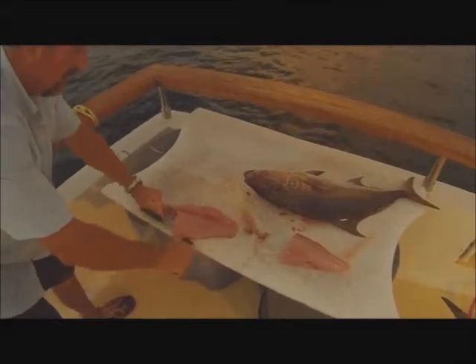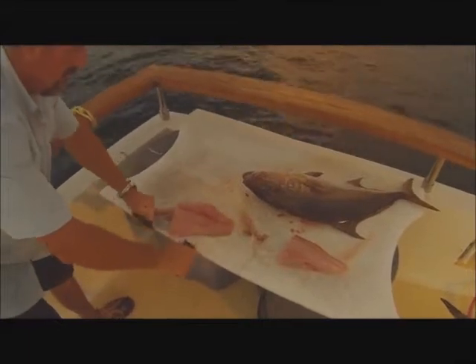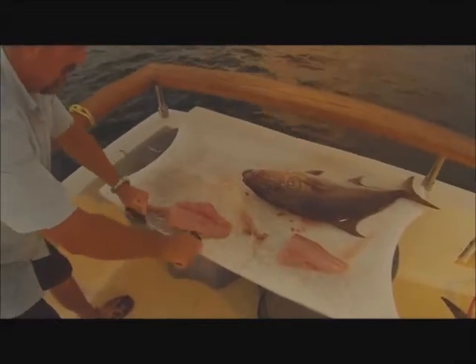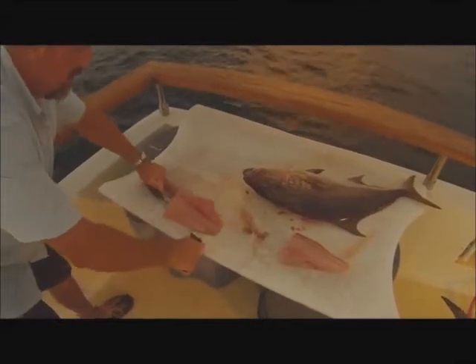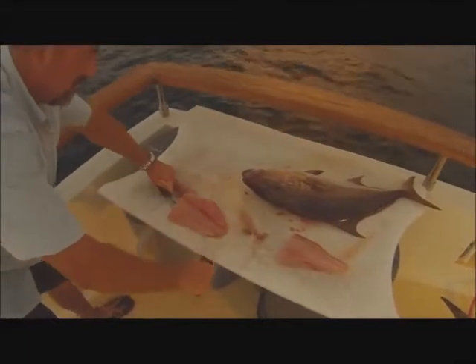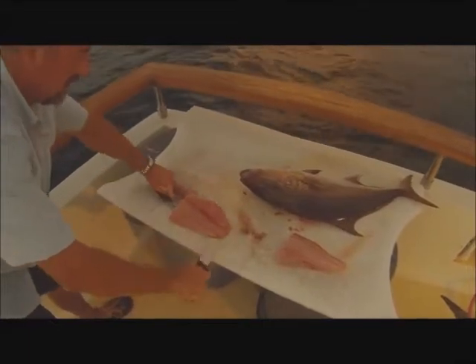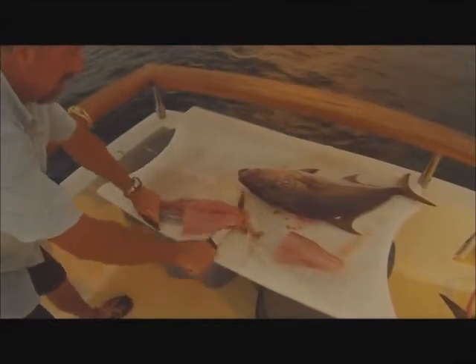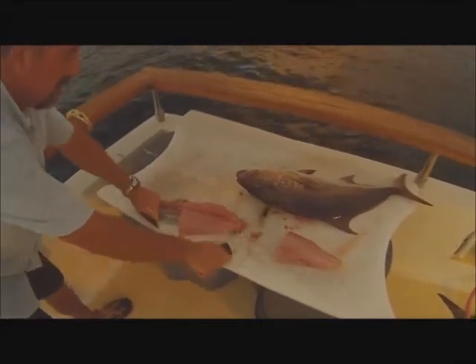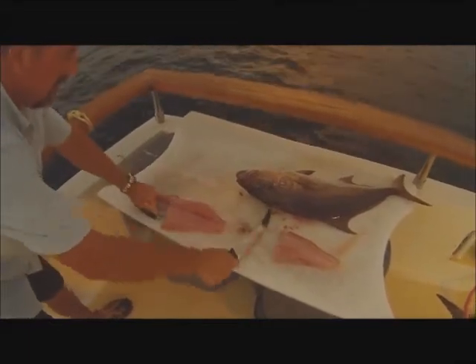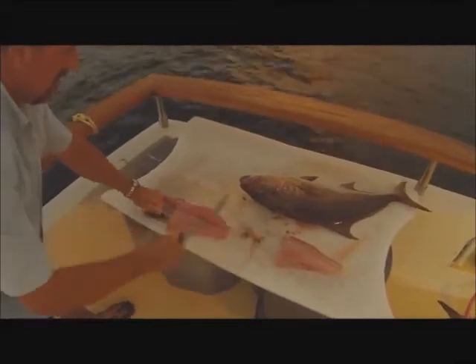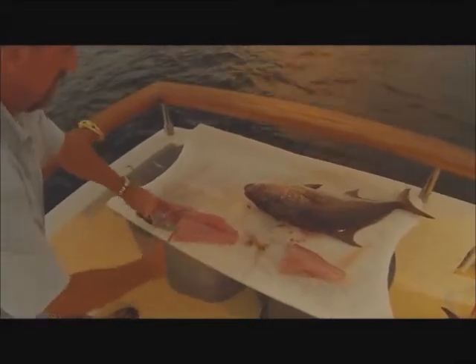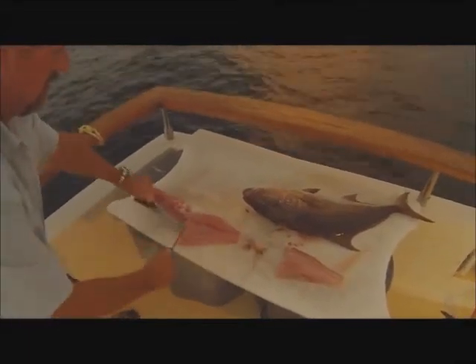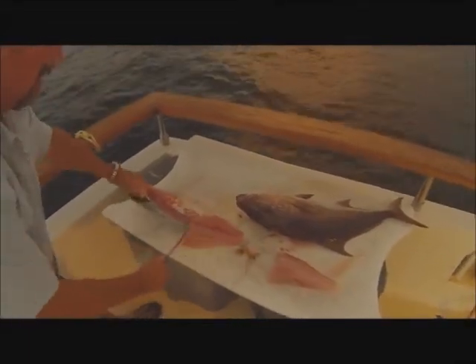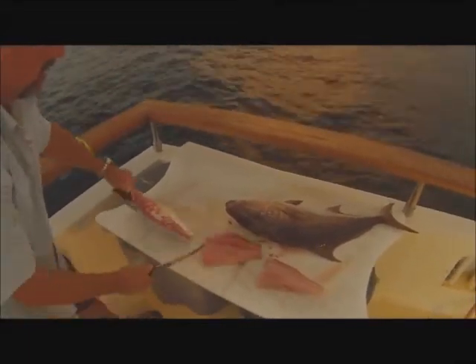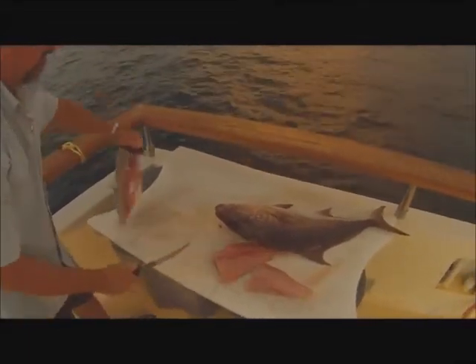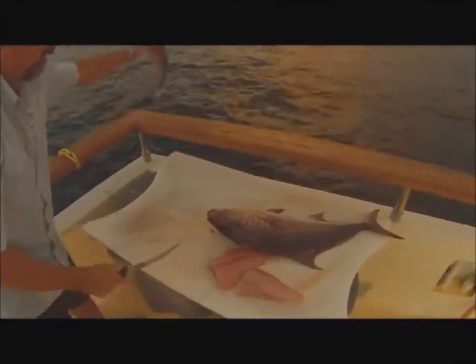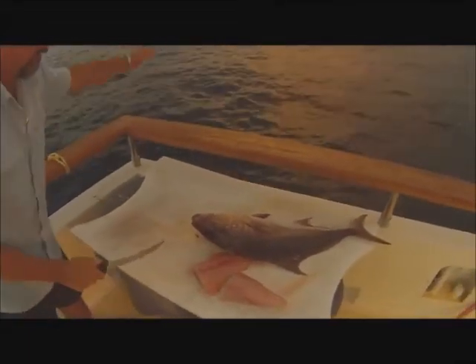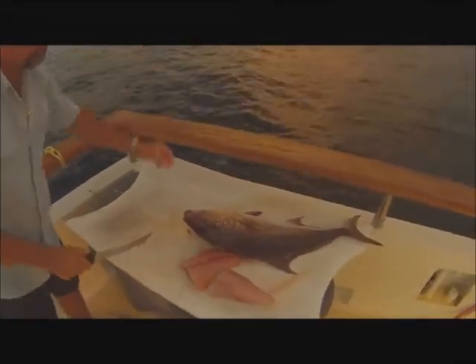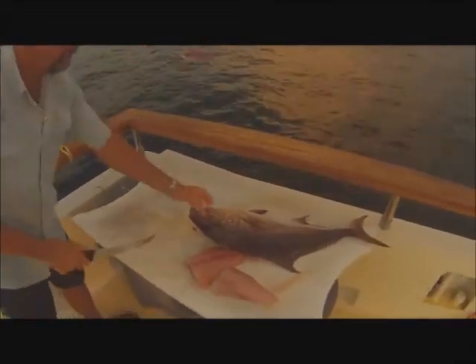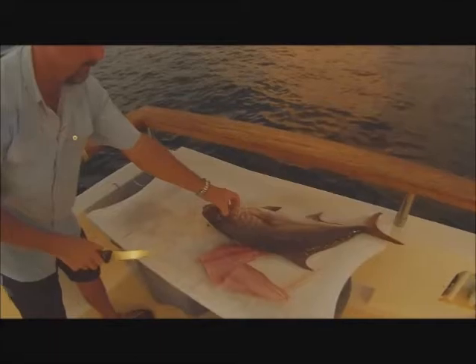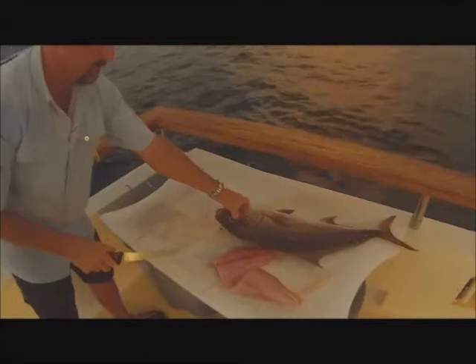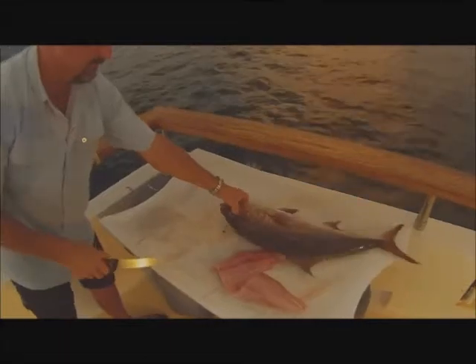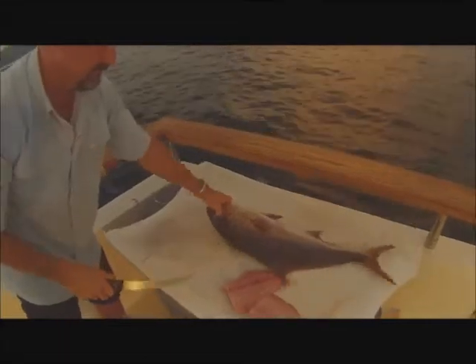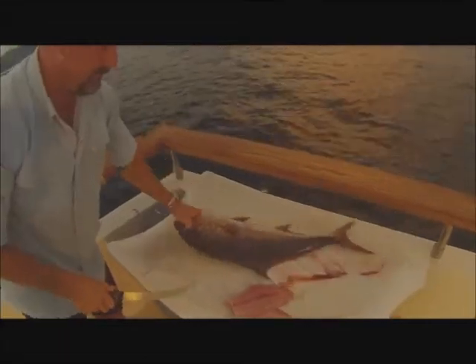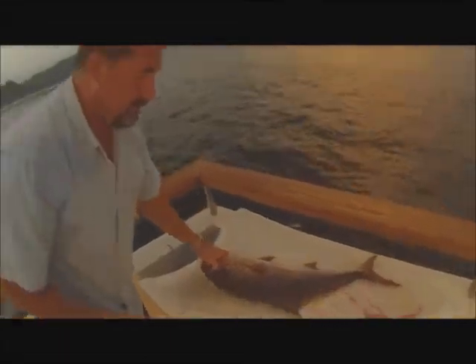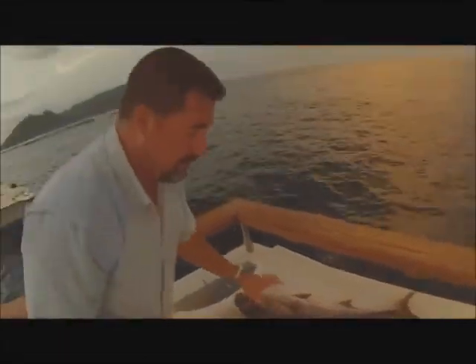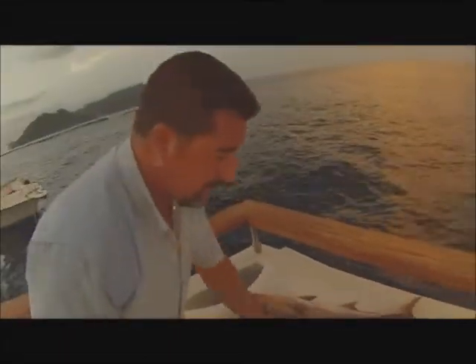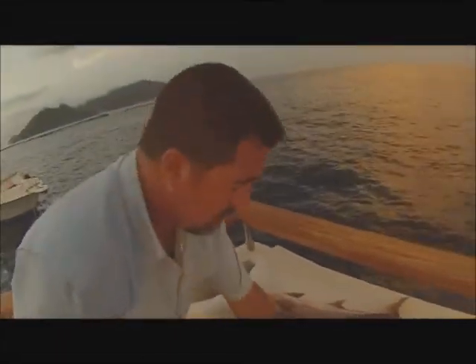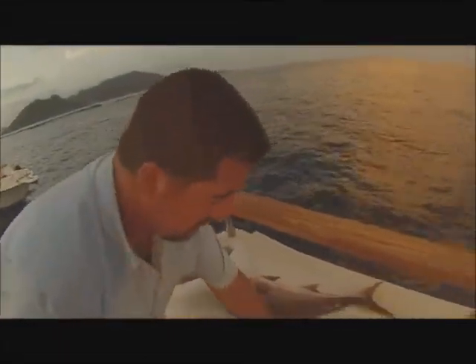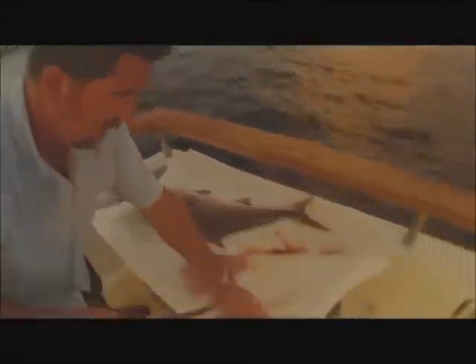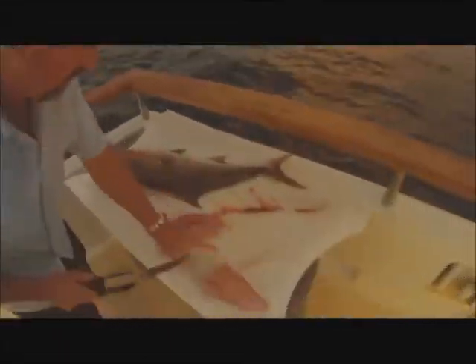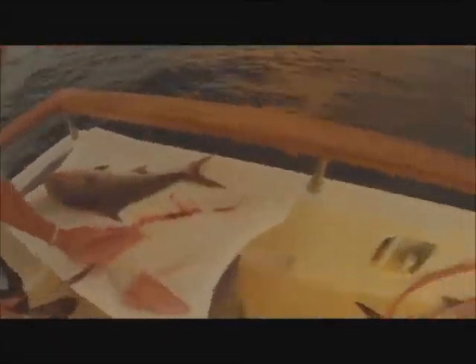Bon appétit — just cook that. Beautiful. Thank you, Jason. You're welcome.